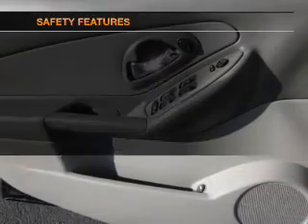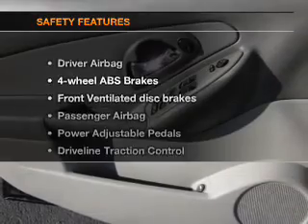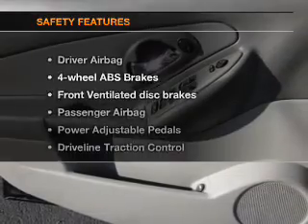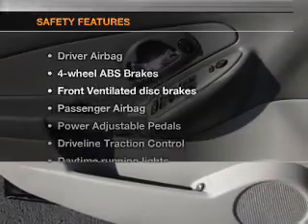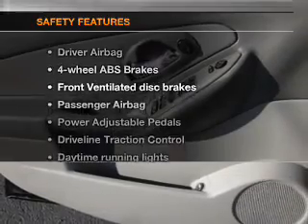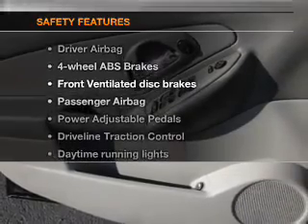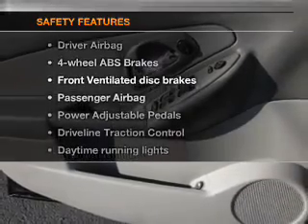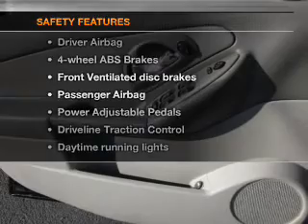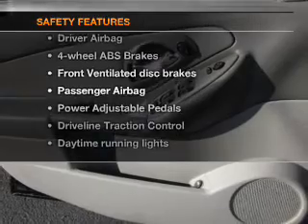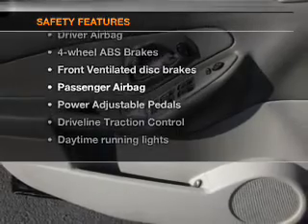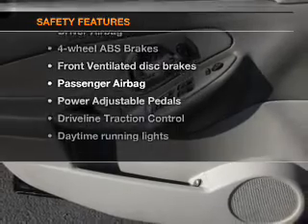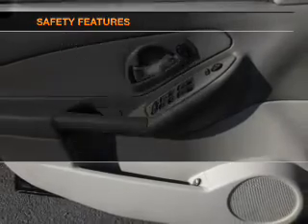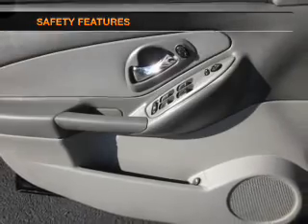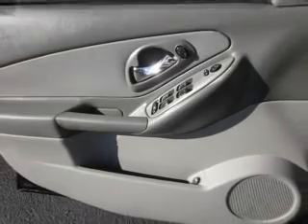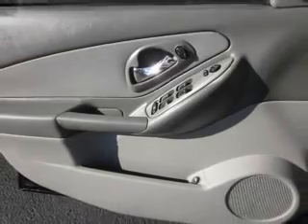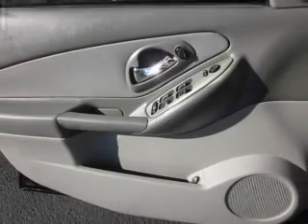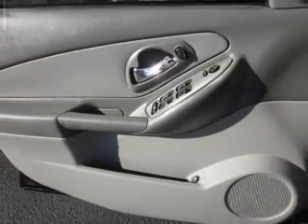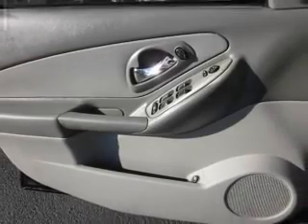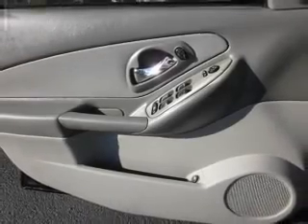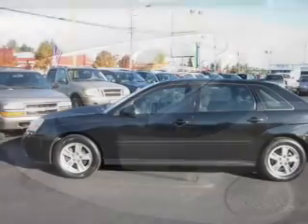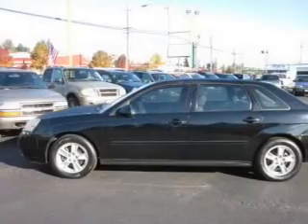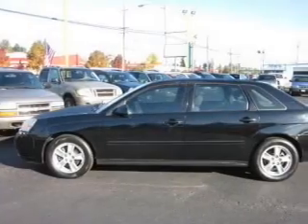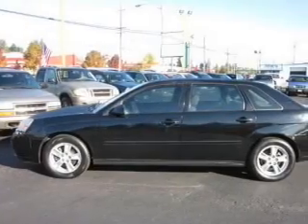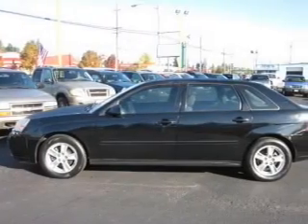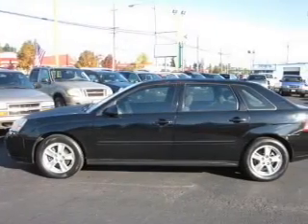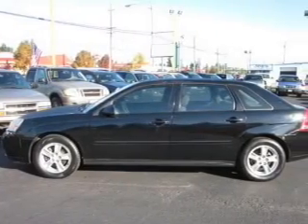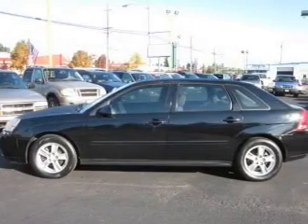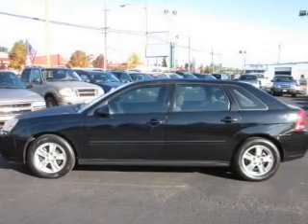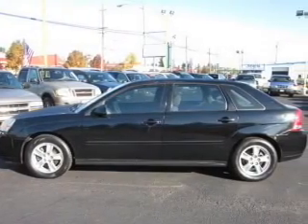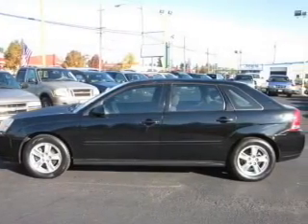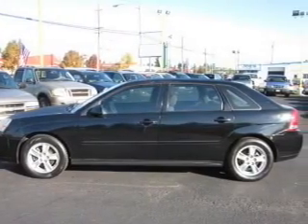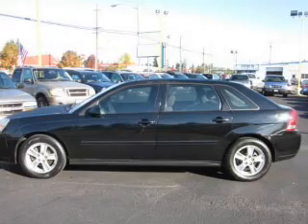And for your peace of mind, the following safety equipment is included: front ventilated disc brakes, passenger airbag, and daytime running lights.